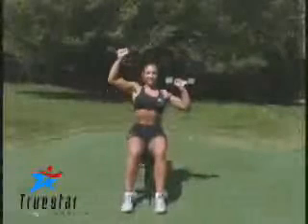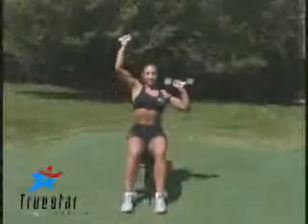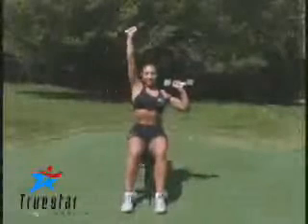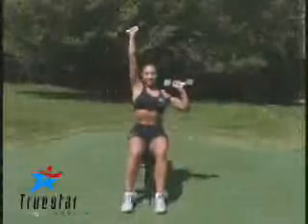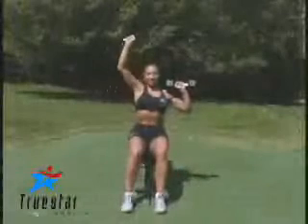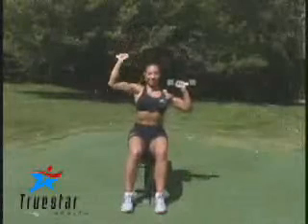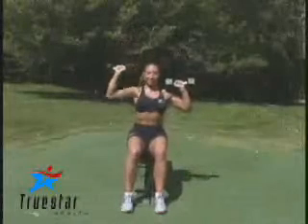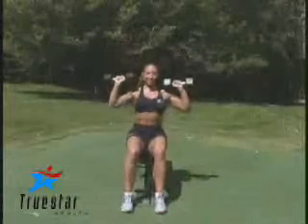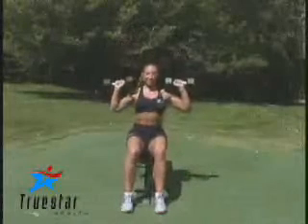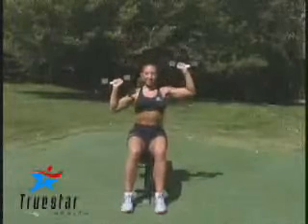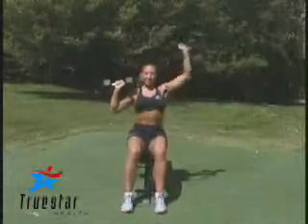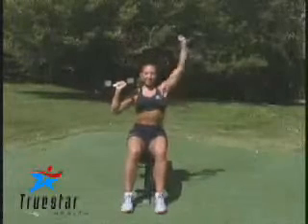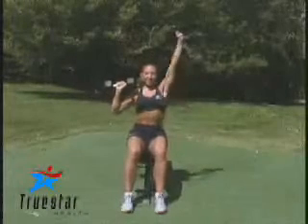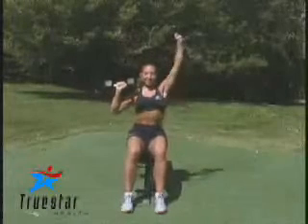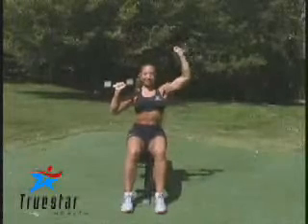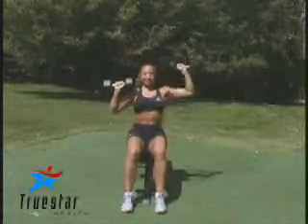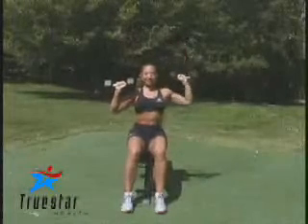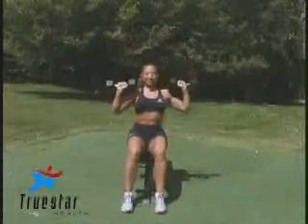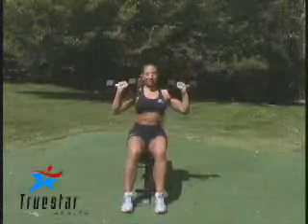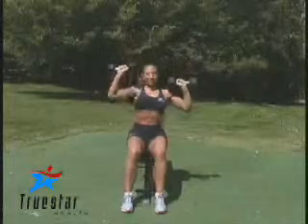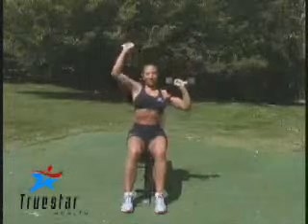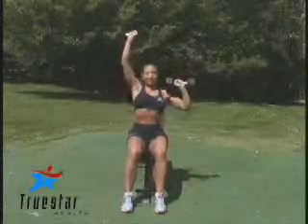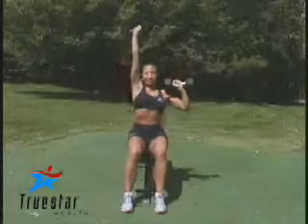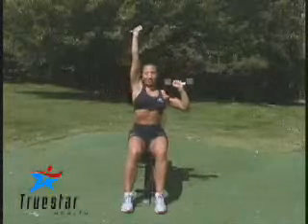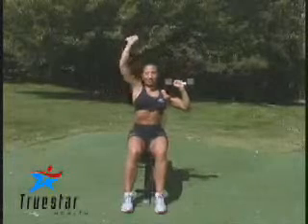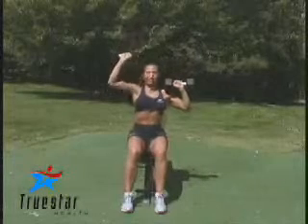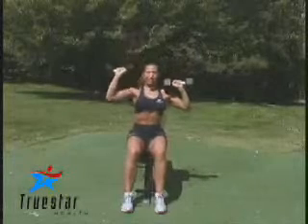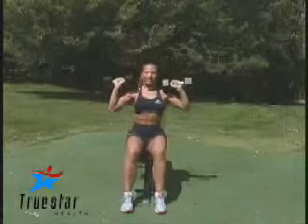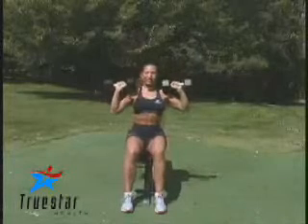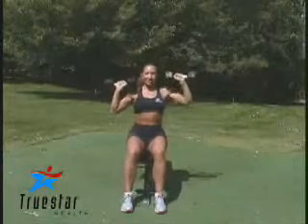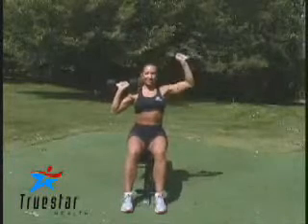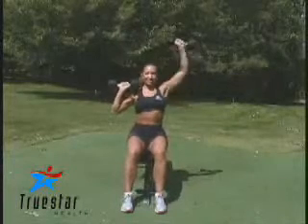This is a great exercise for the shoulder muscles, but a very advanced exercise. As you can see, Elizabeth is performing a shoulder press one arm at a time.